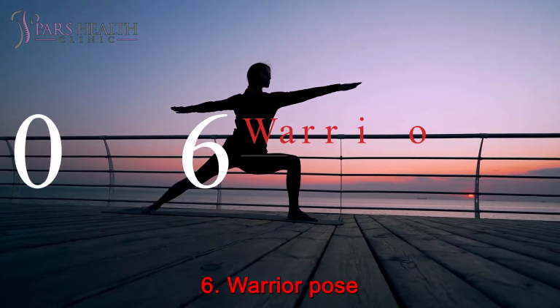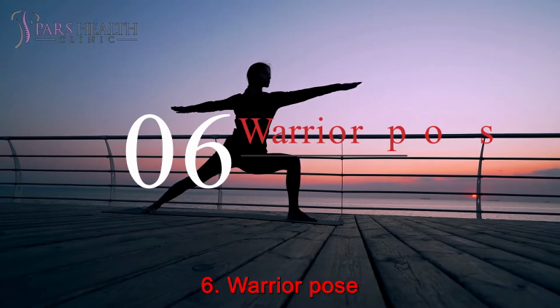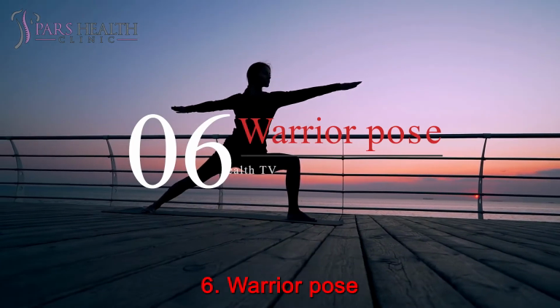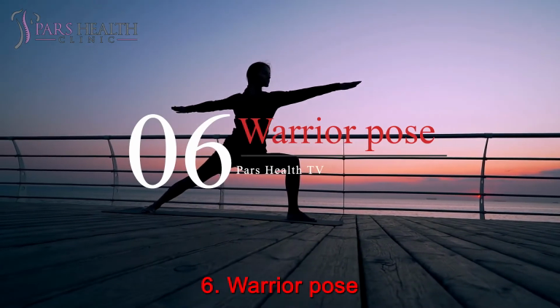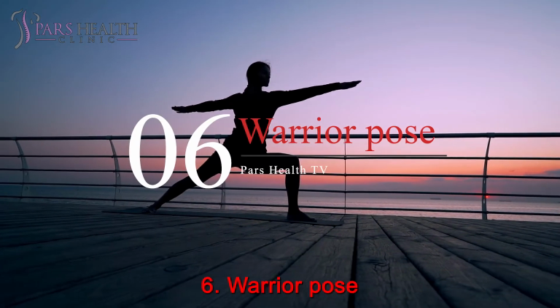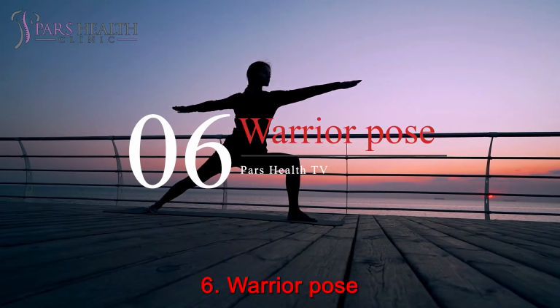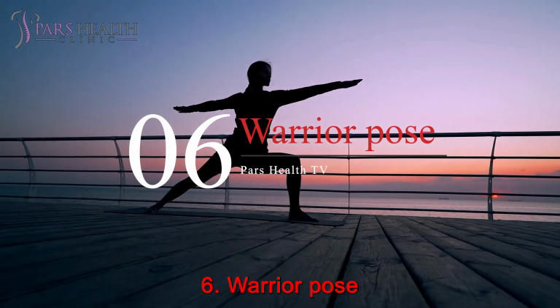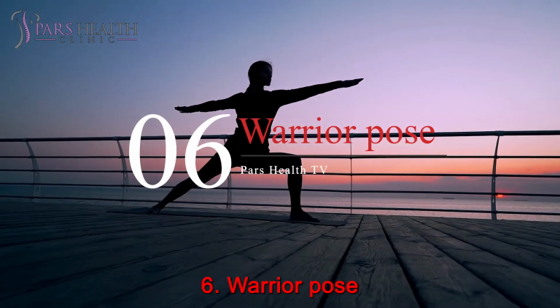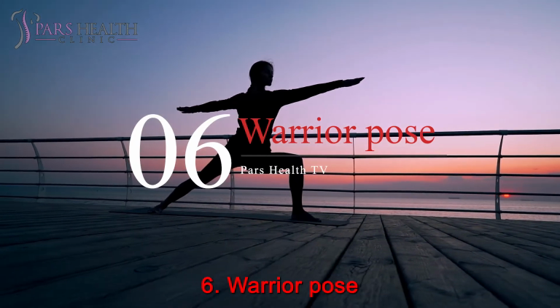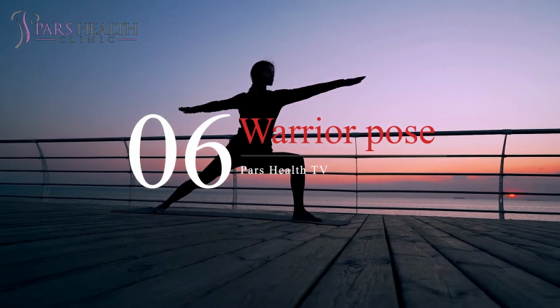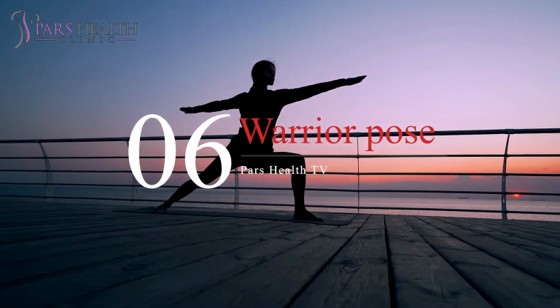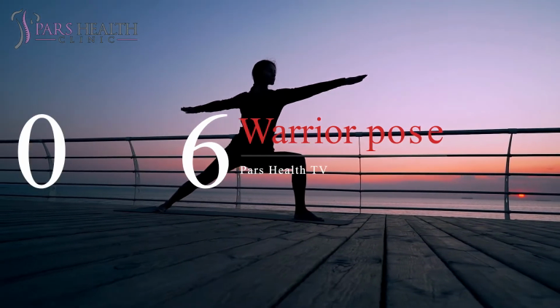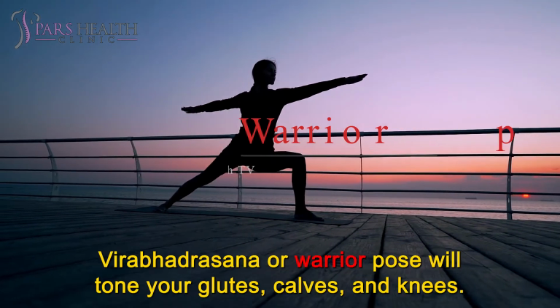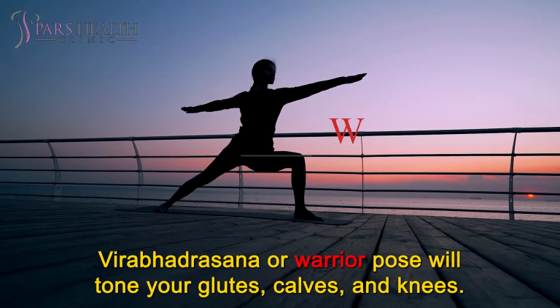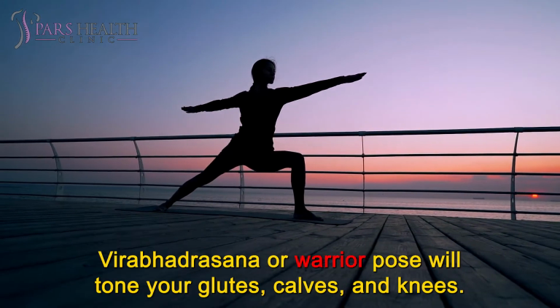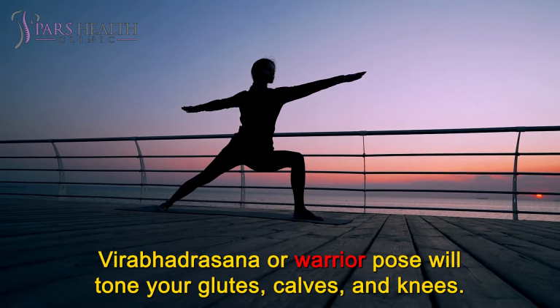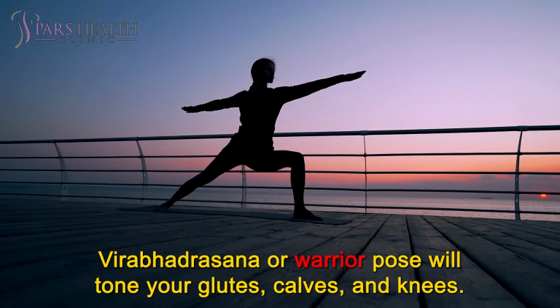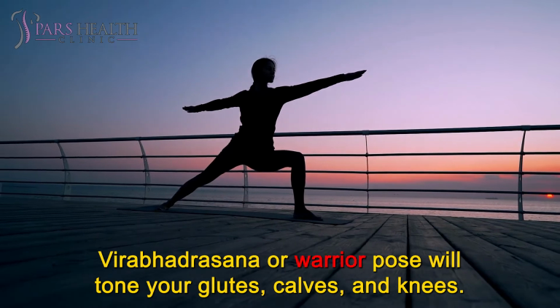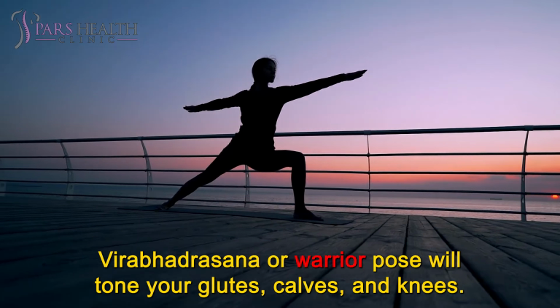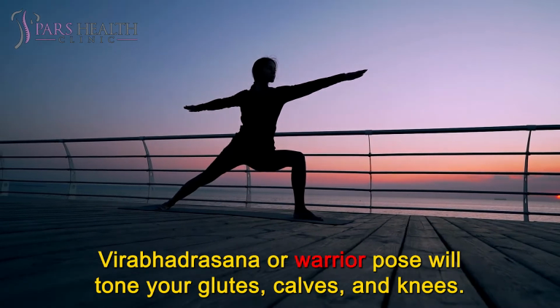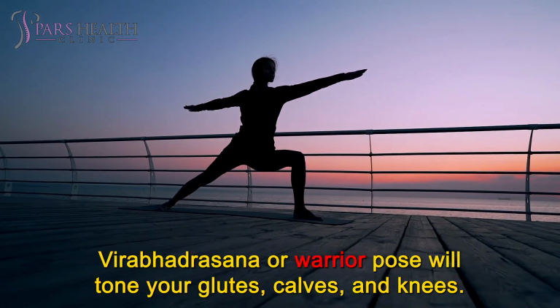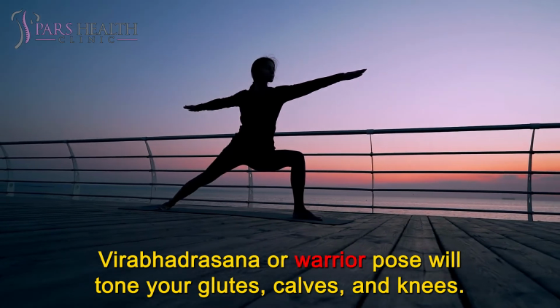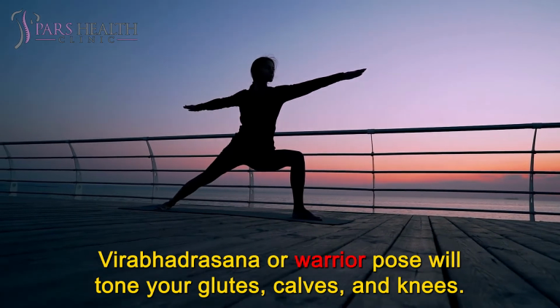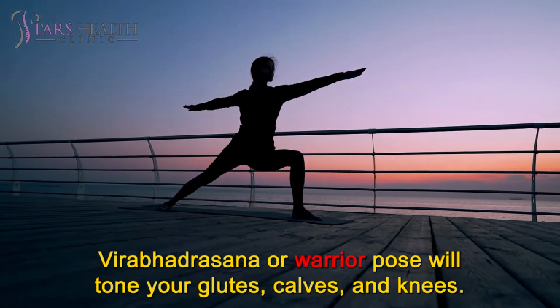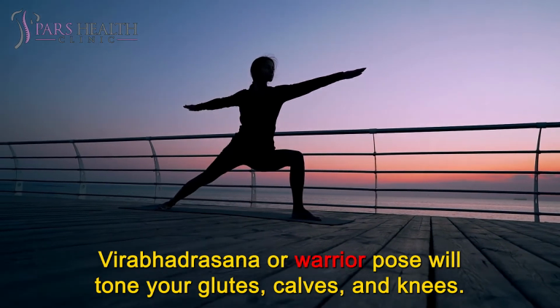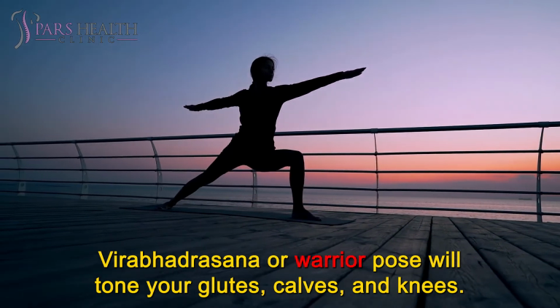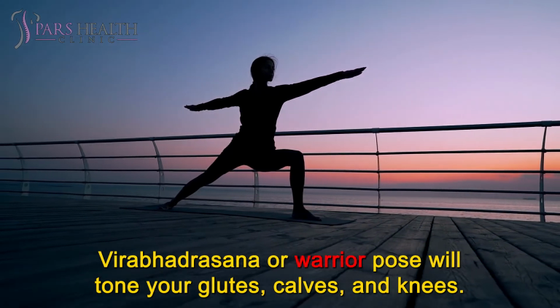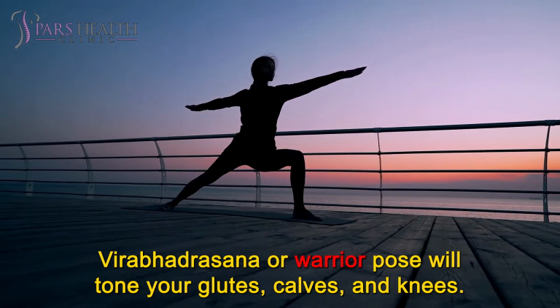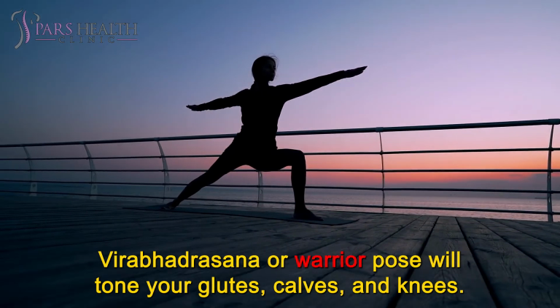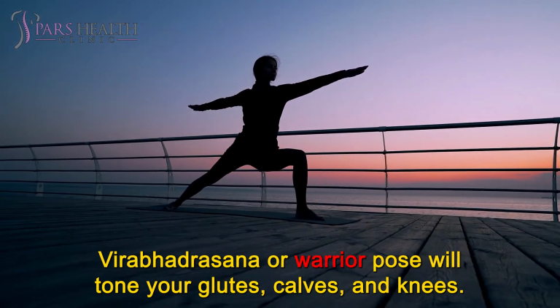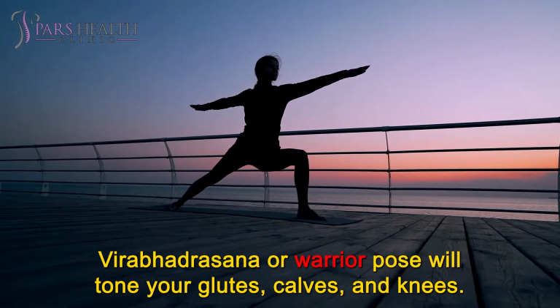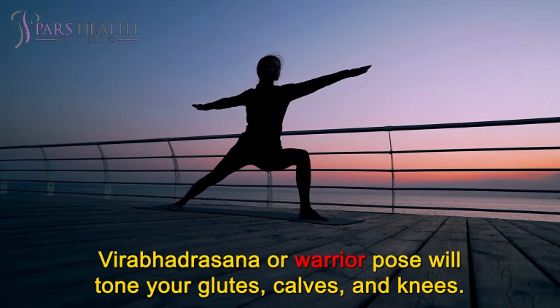Number 6: Warrior Pose. Virabhadrasana or Warrior Pose will tone your glutes, calves, and knees.